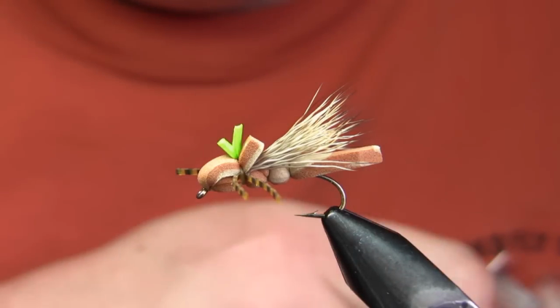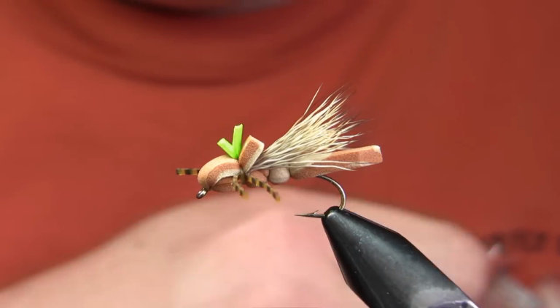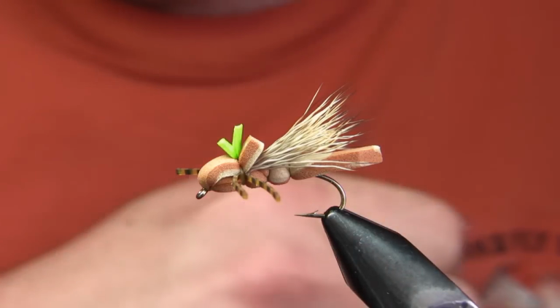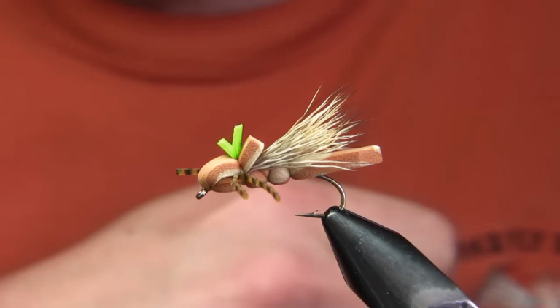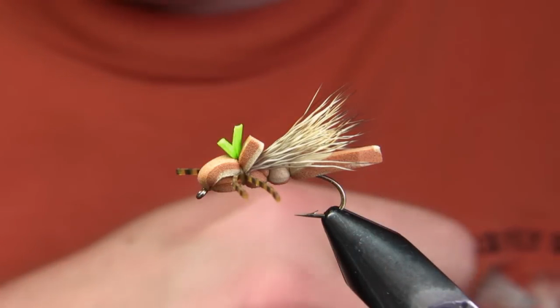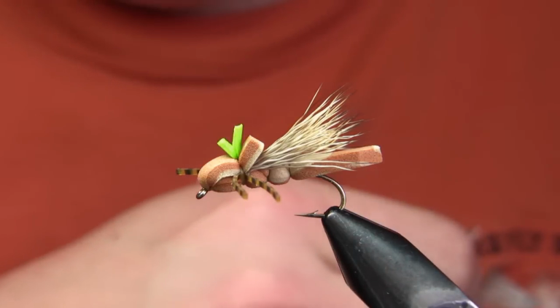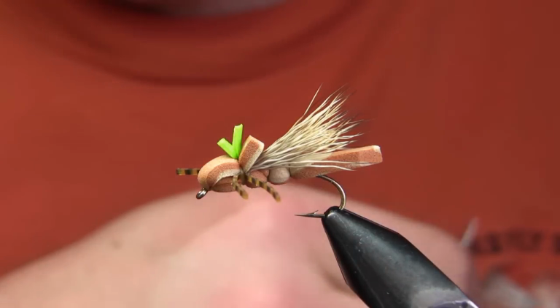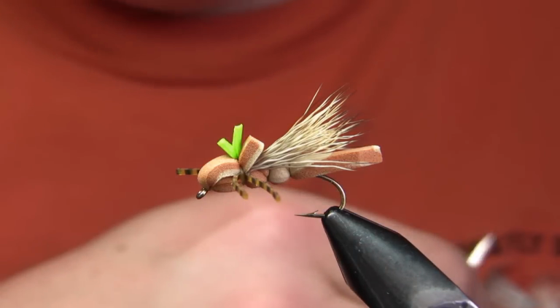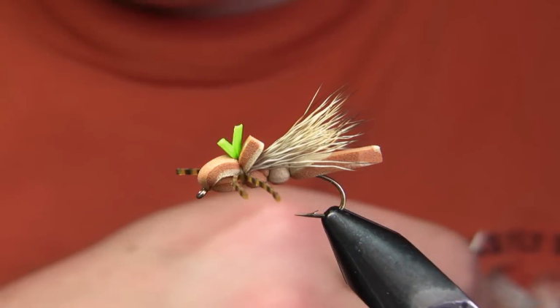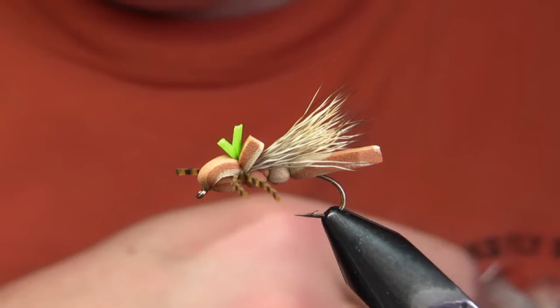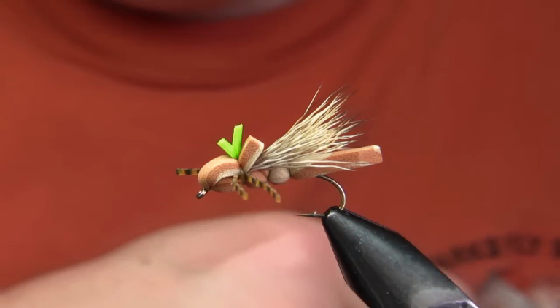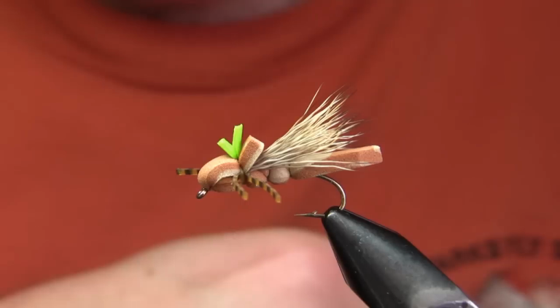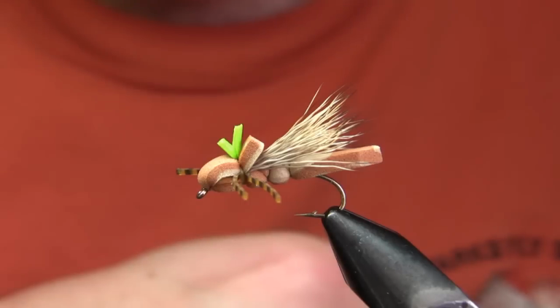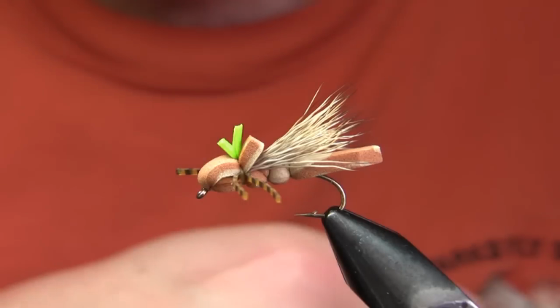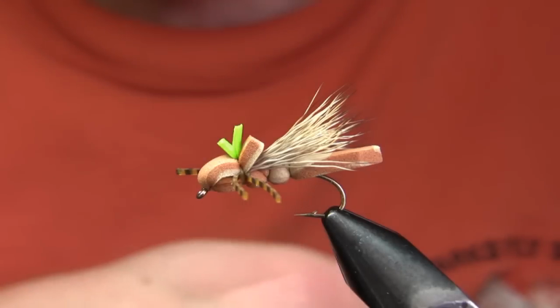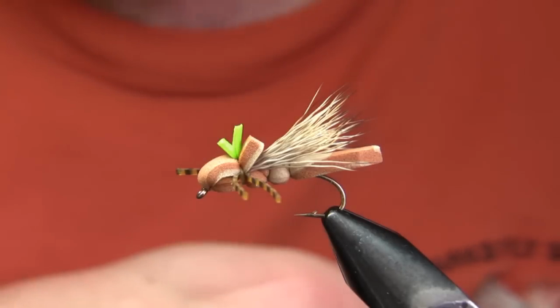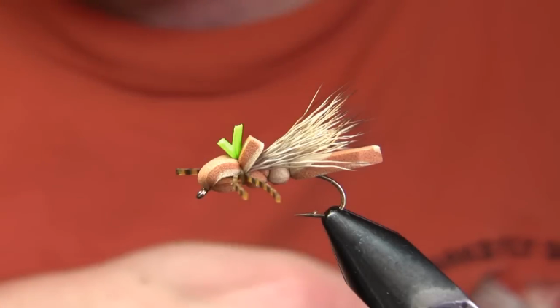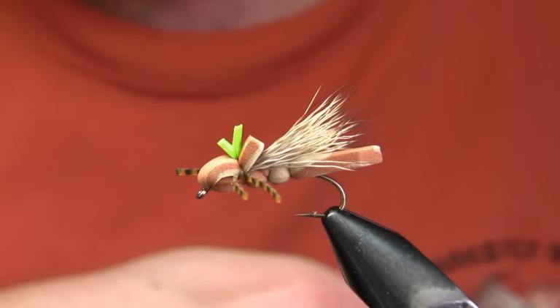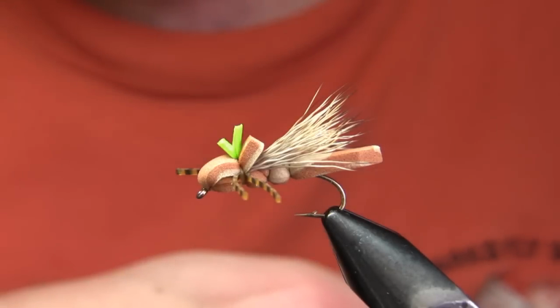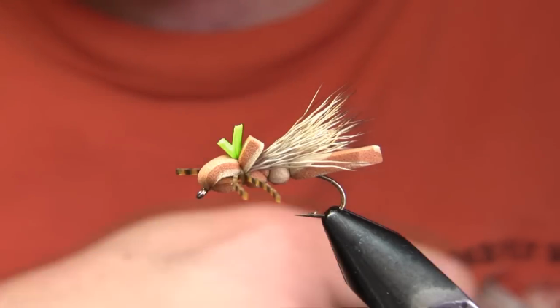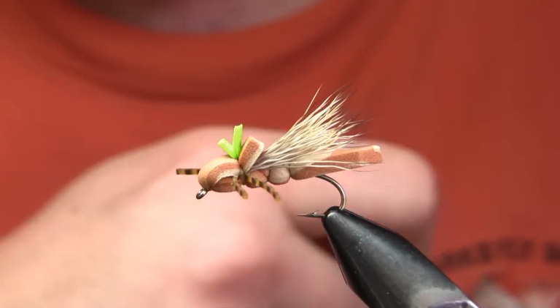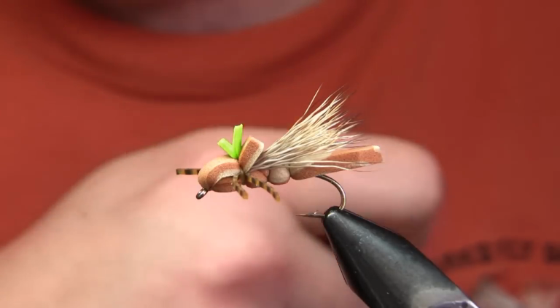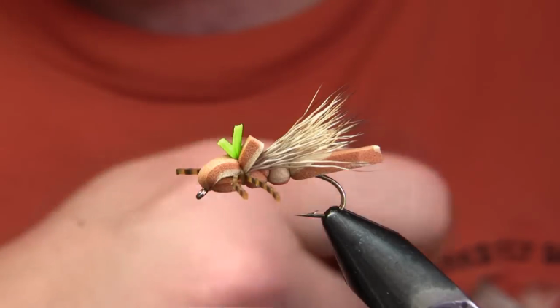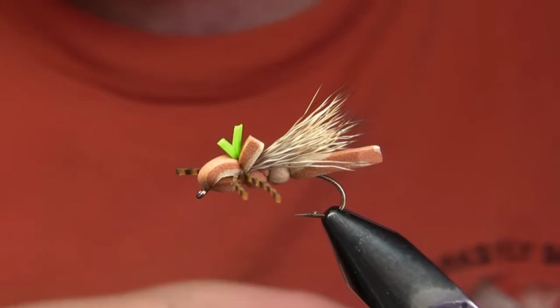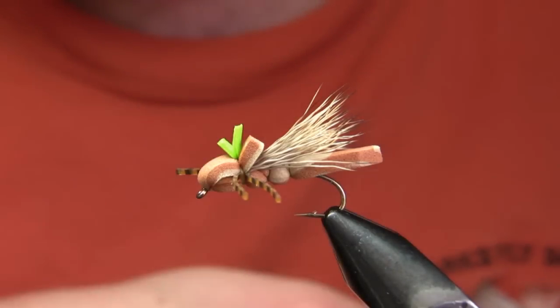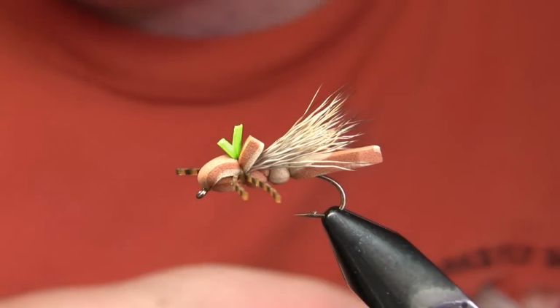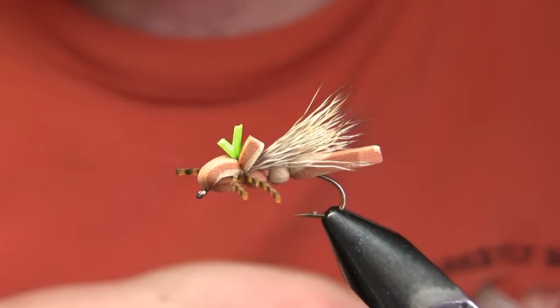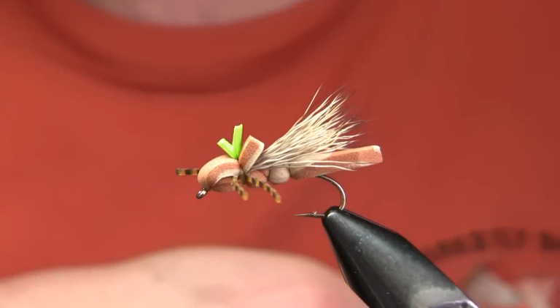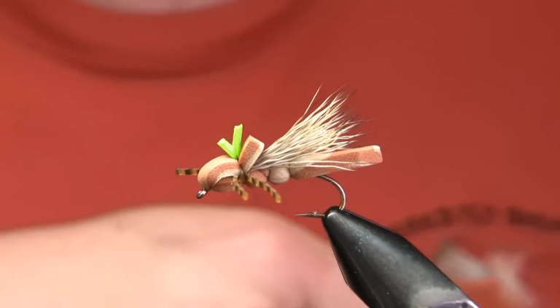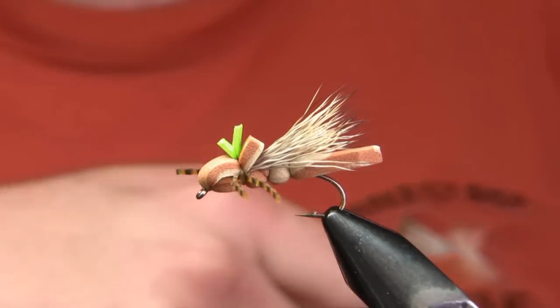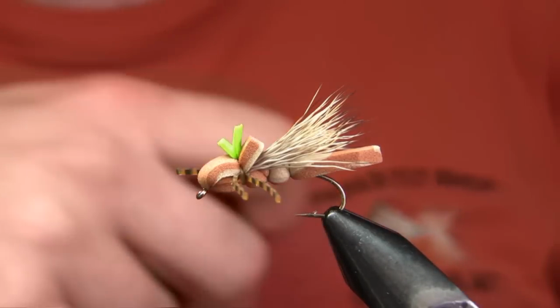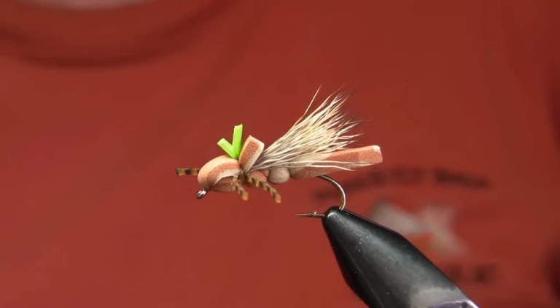This is a fly we tie in a whole bunch of different colors. It's basically a hopper, maybe a large caddis or small stone fly.